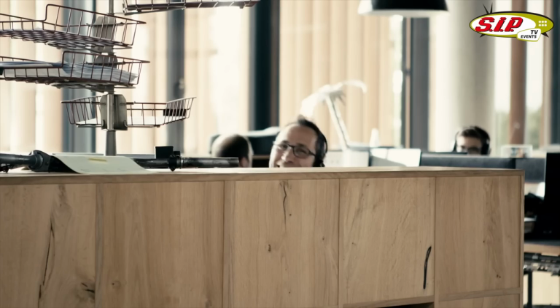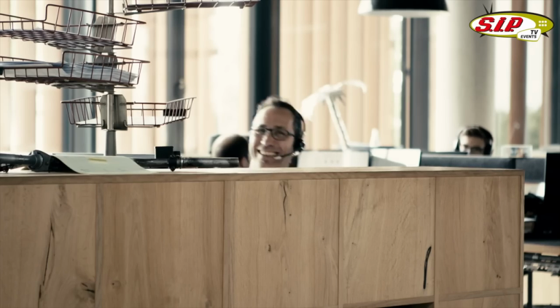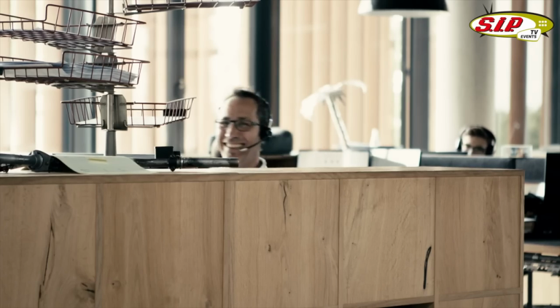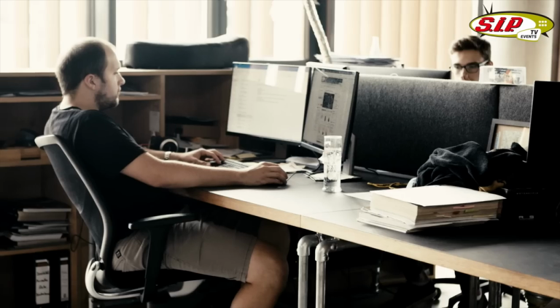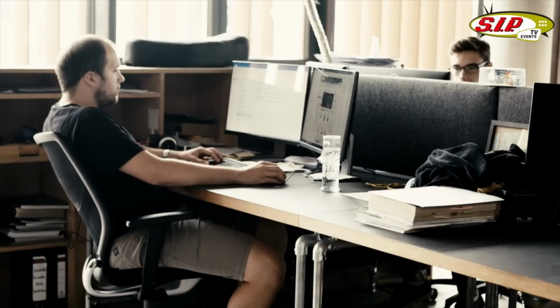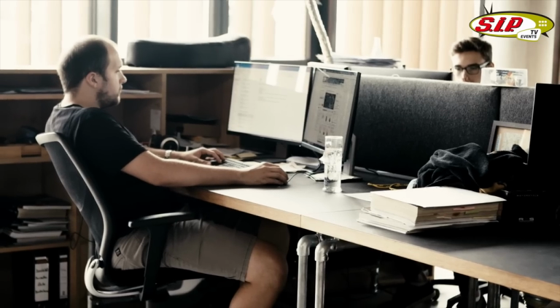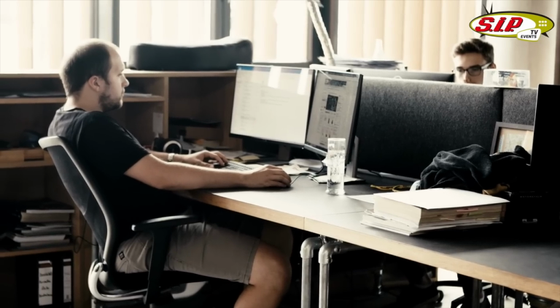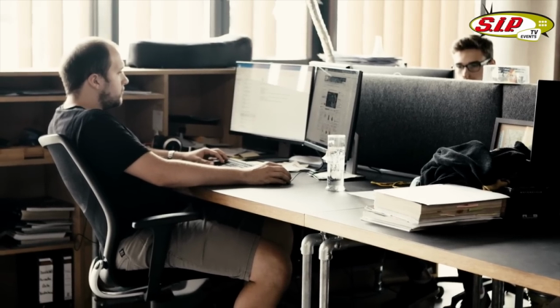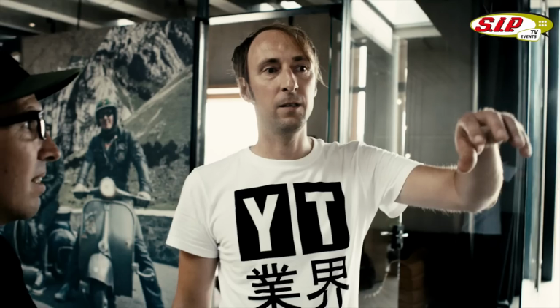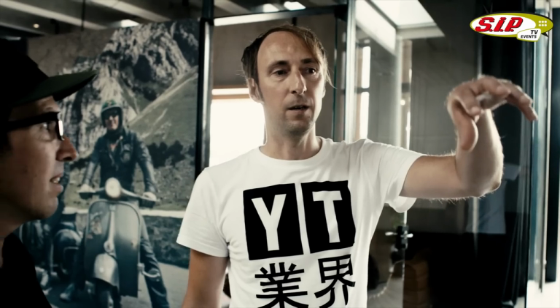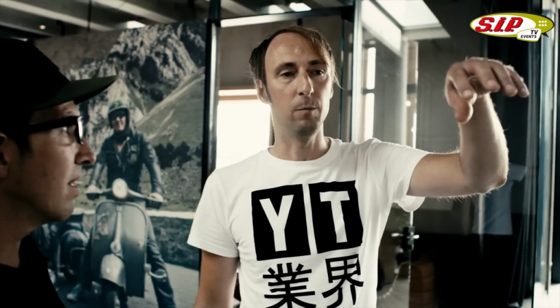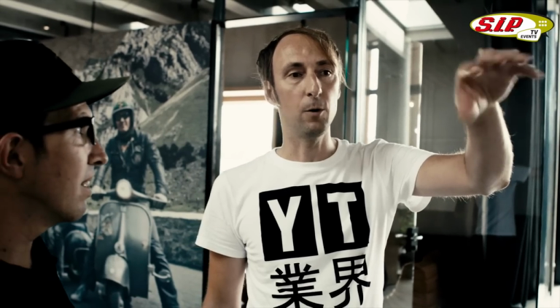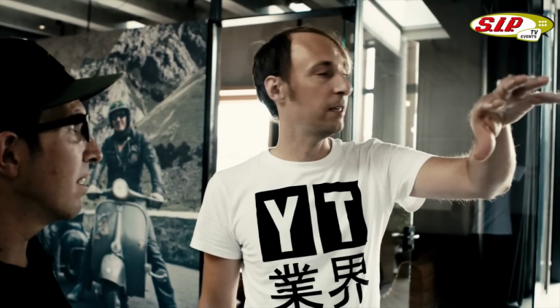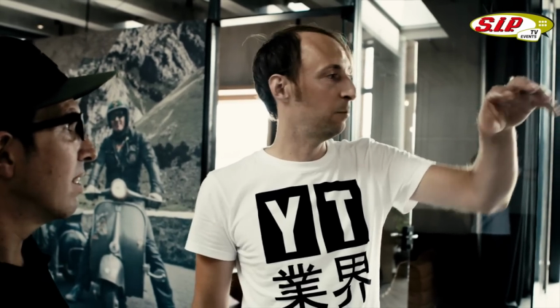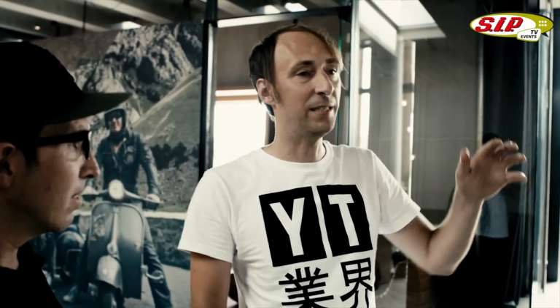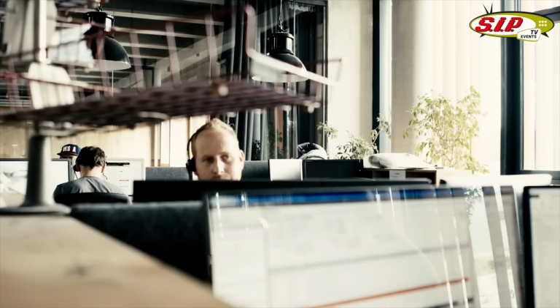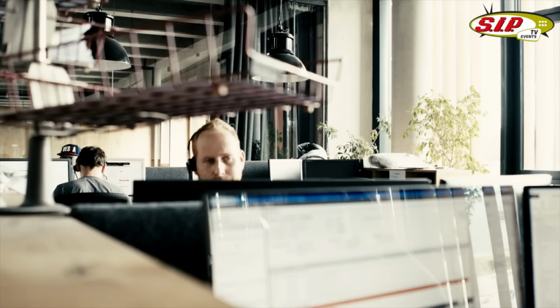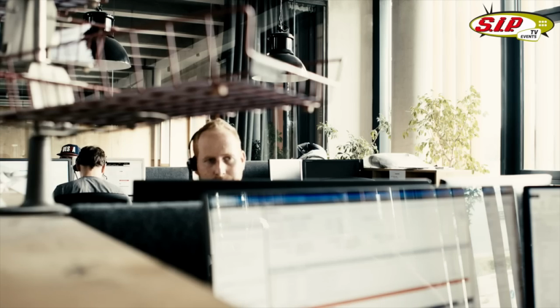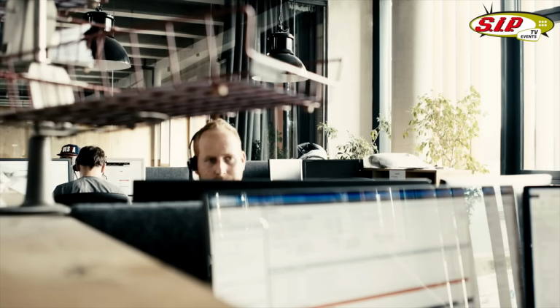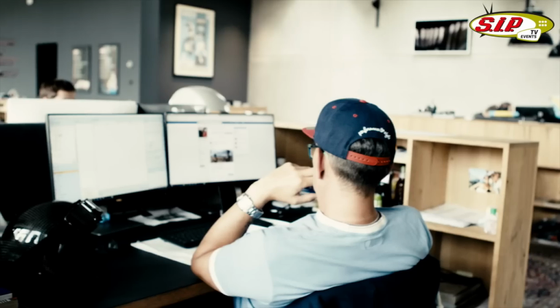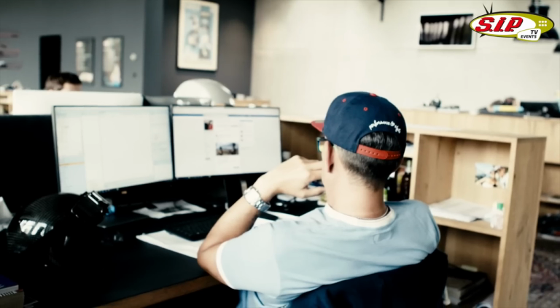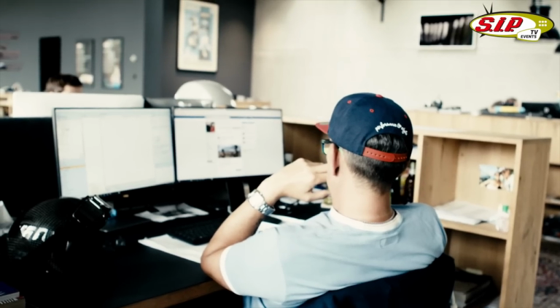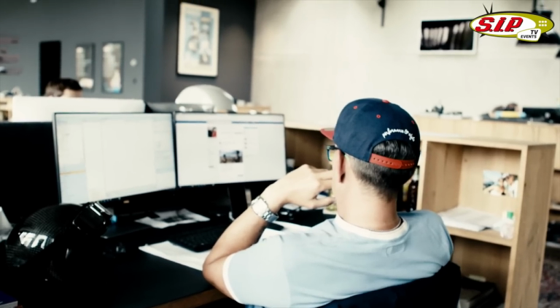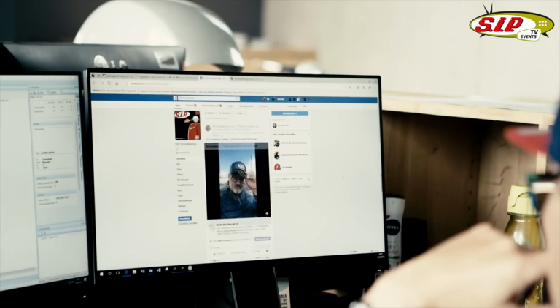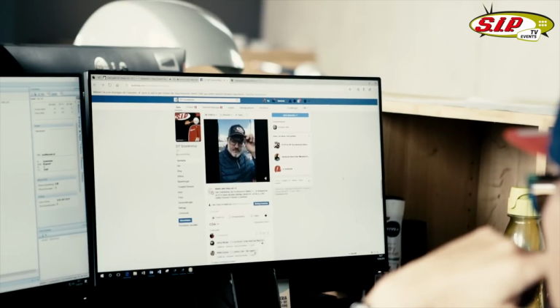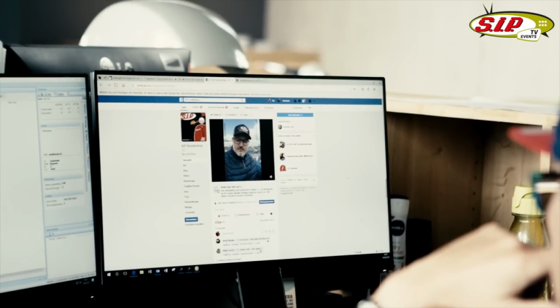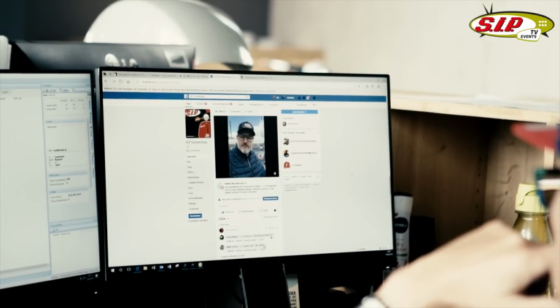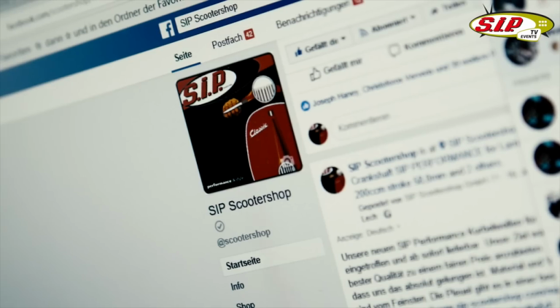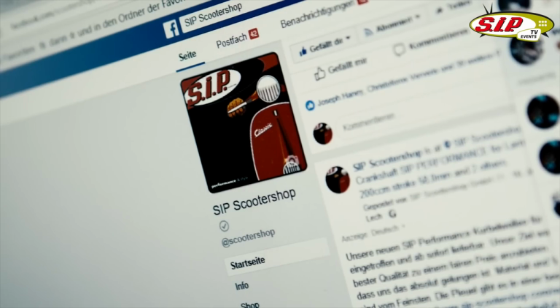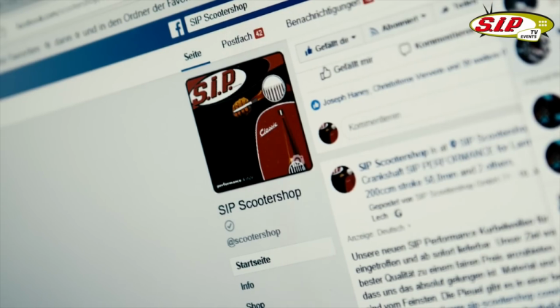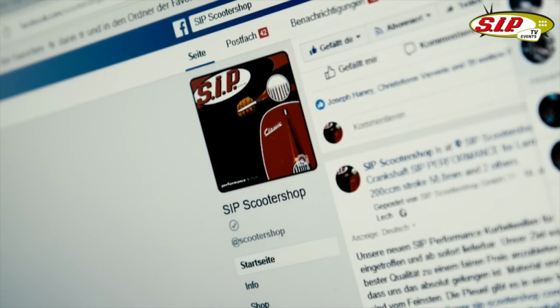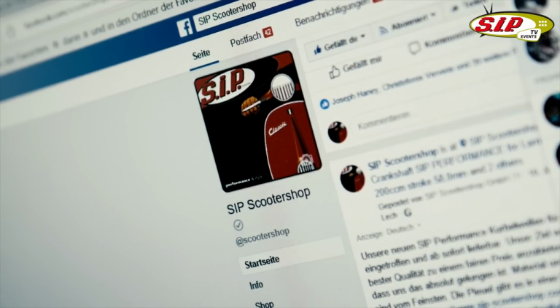So what we have here right now is the wholesale and basically sales department, split between wholesale and end customers.